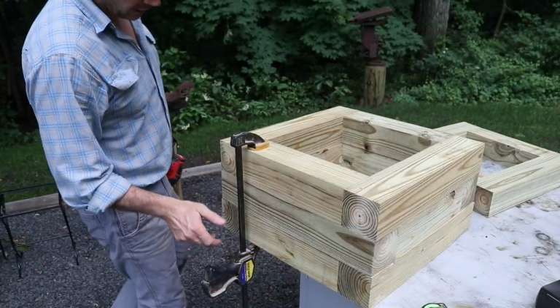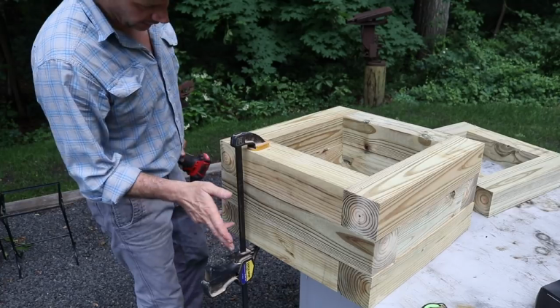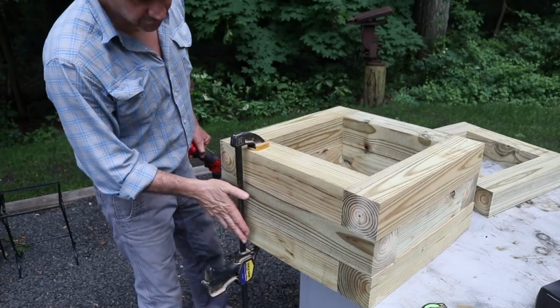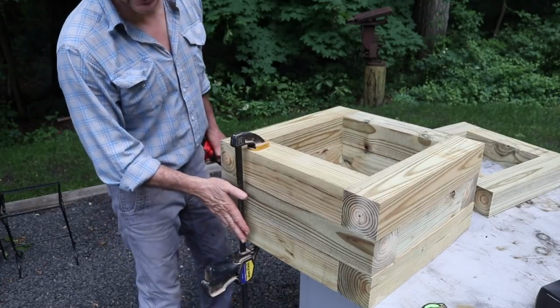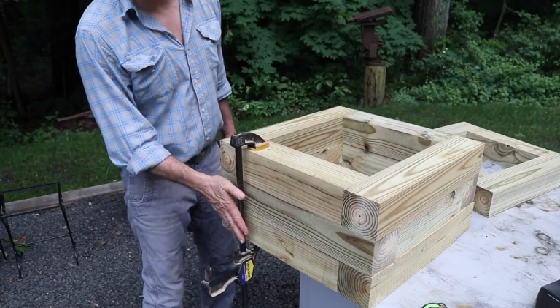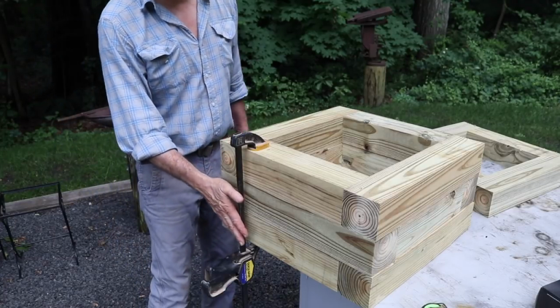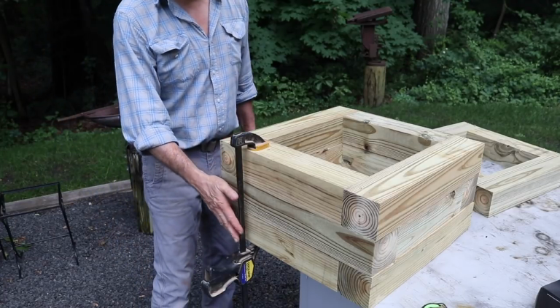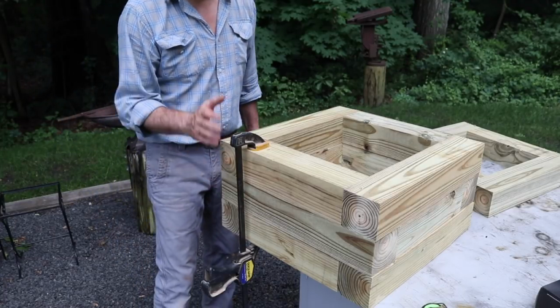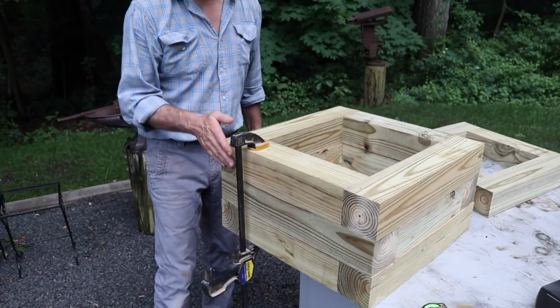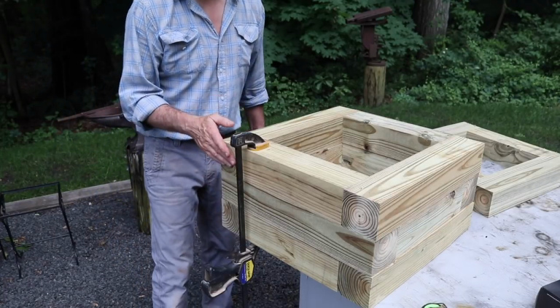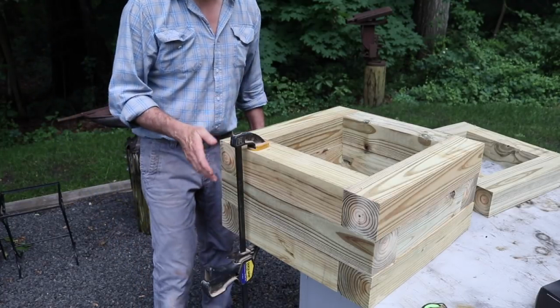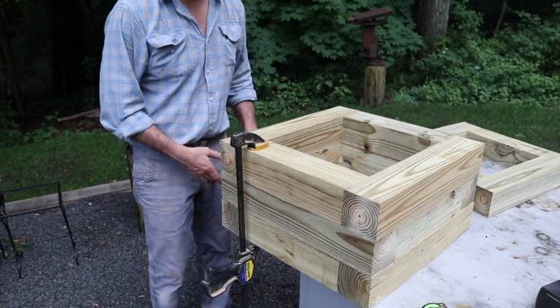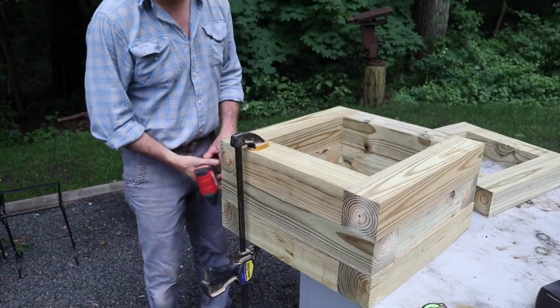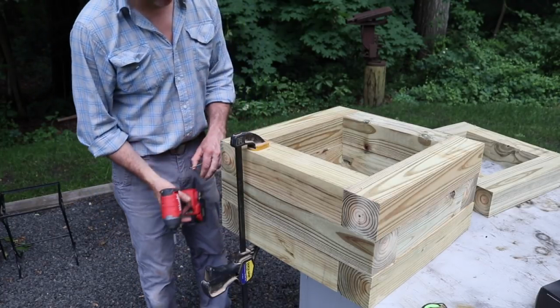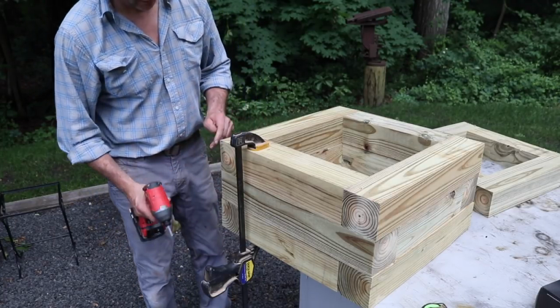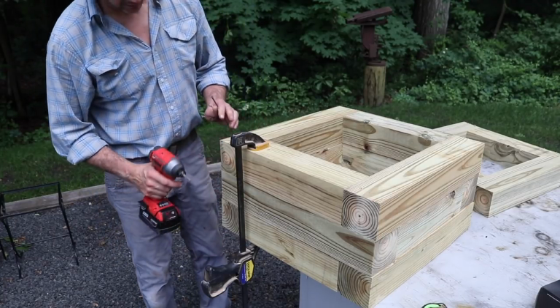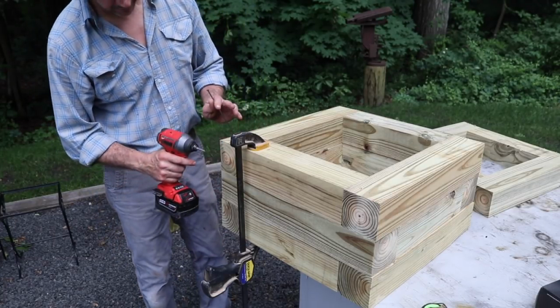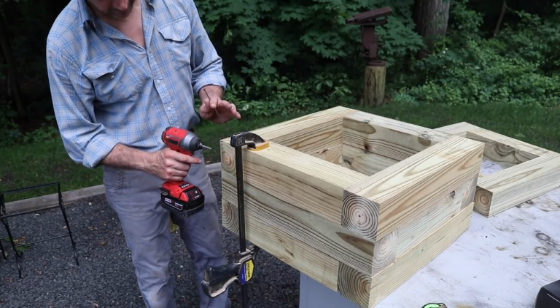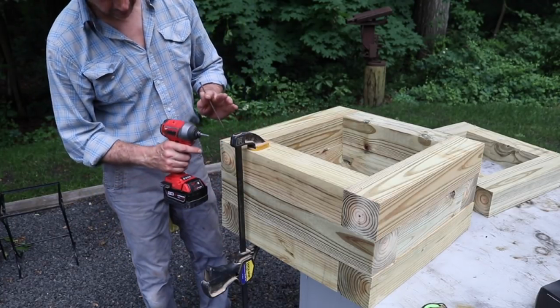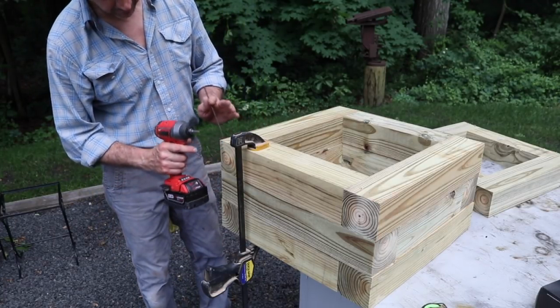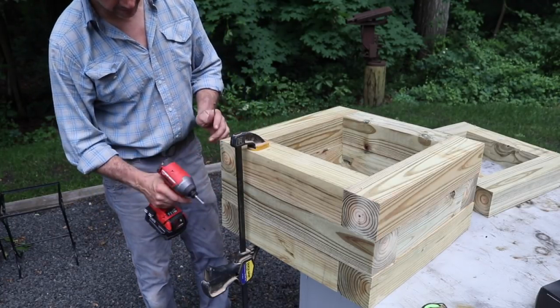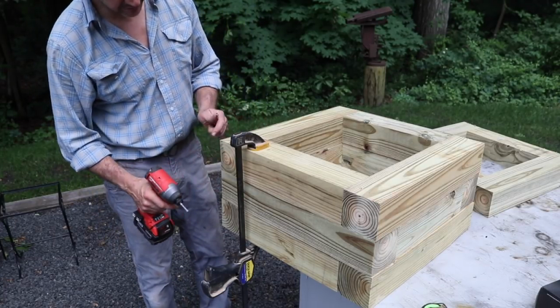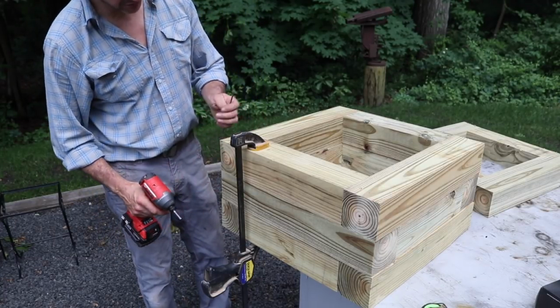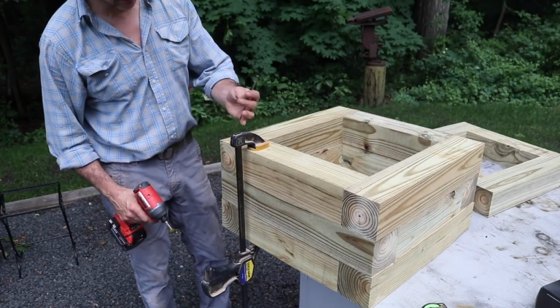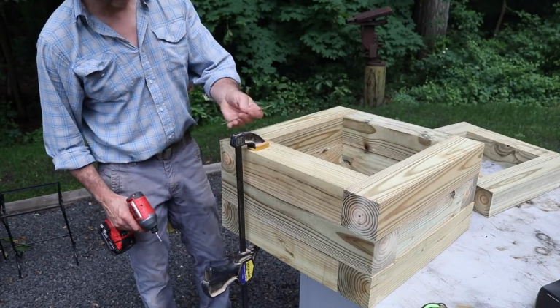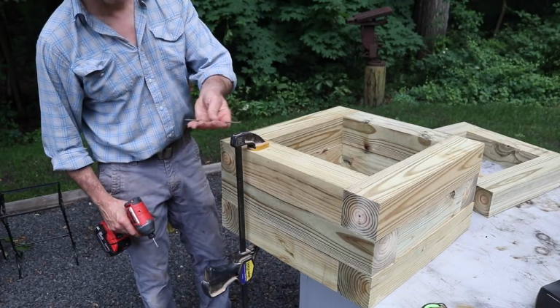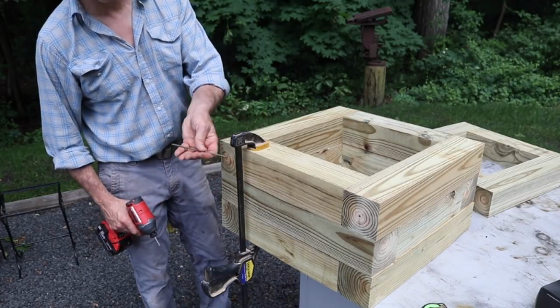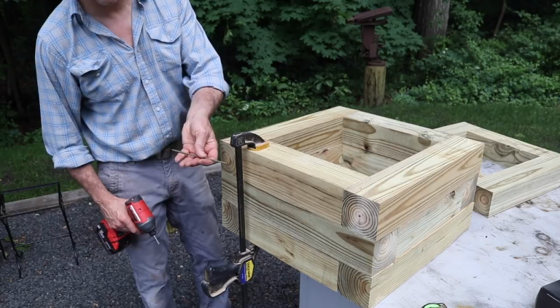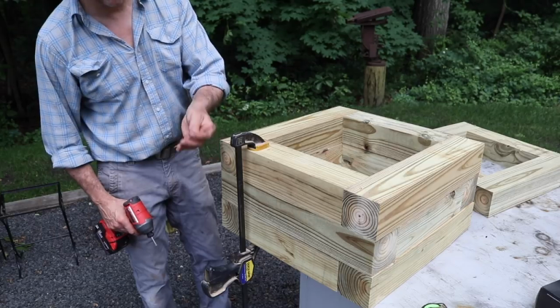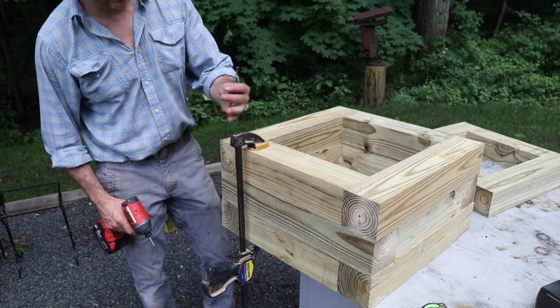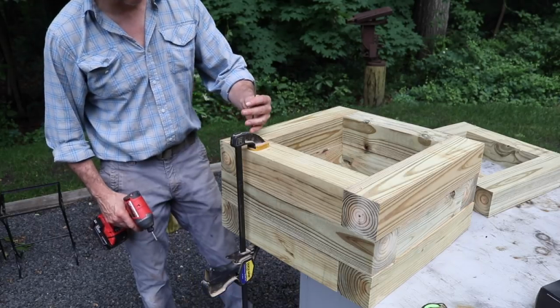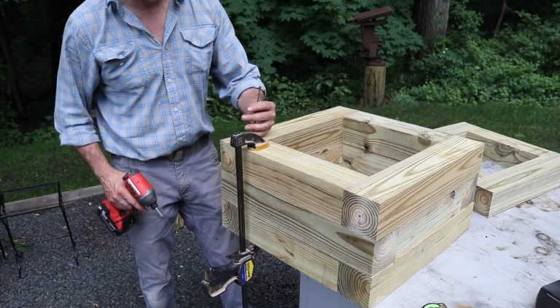I'm using this clamp to hold all the parts together, and then I'll attach them to each other with 6-inch deck screws.